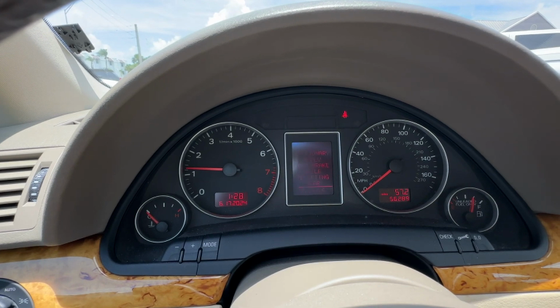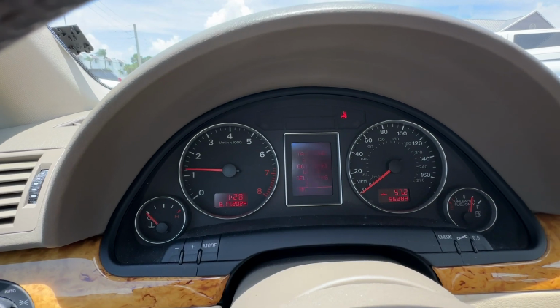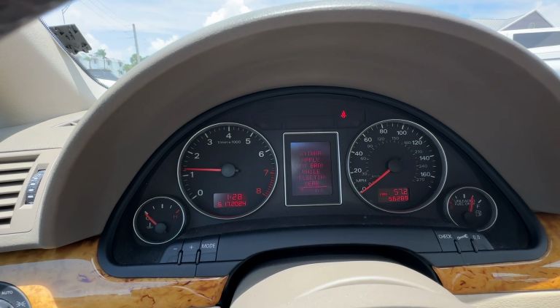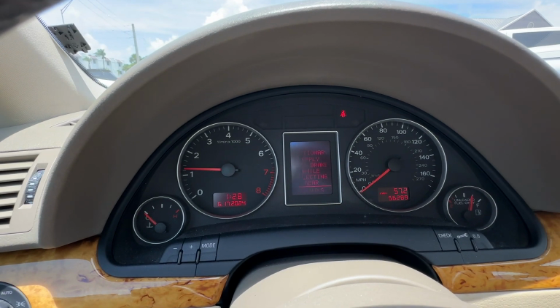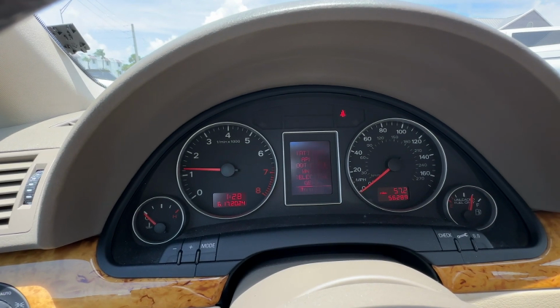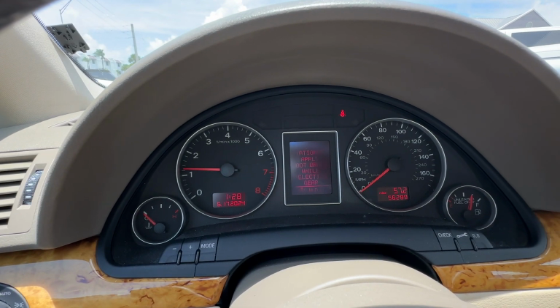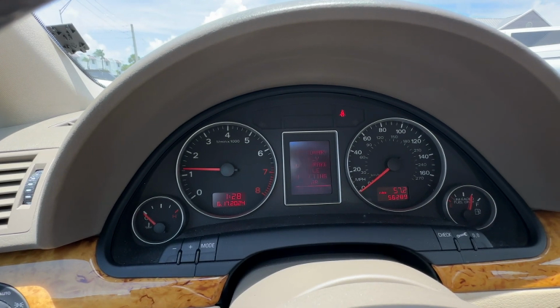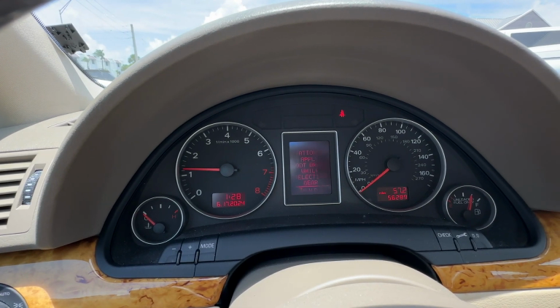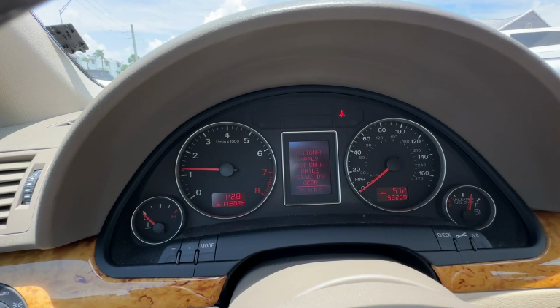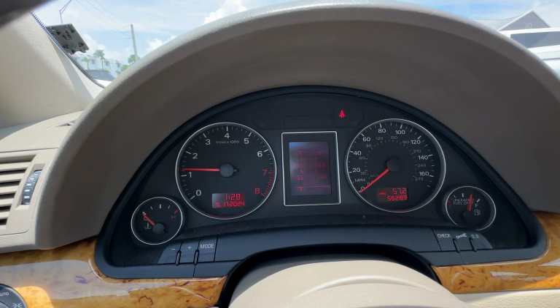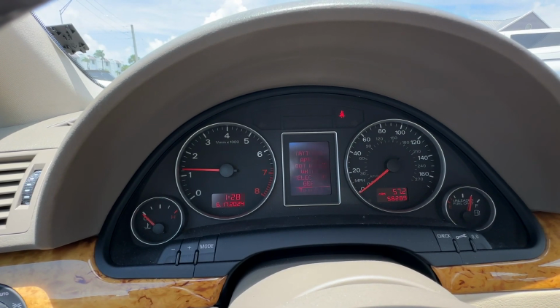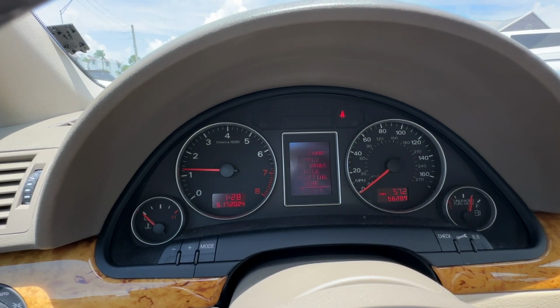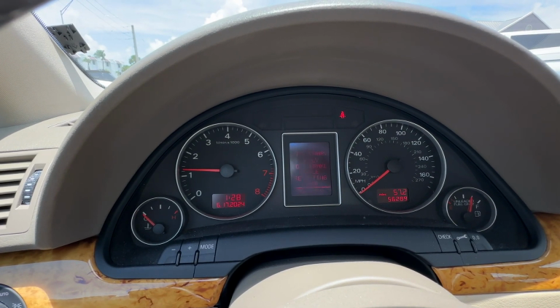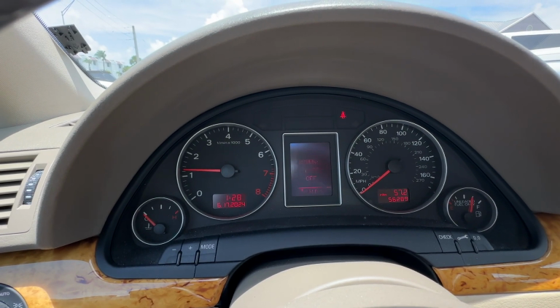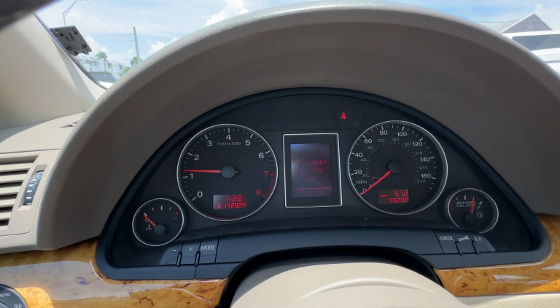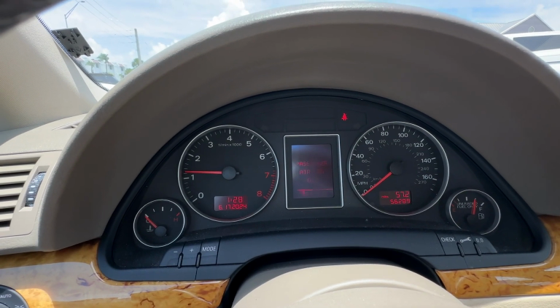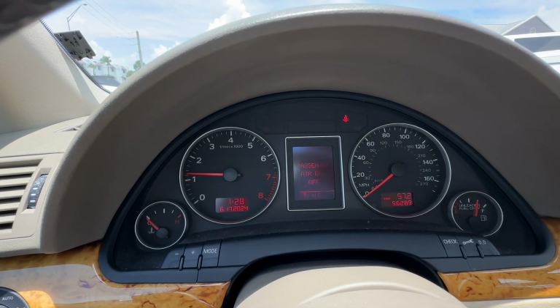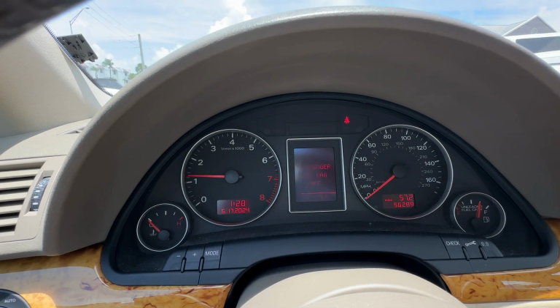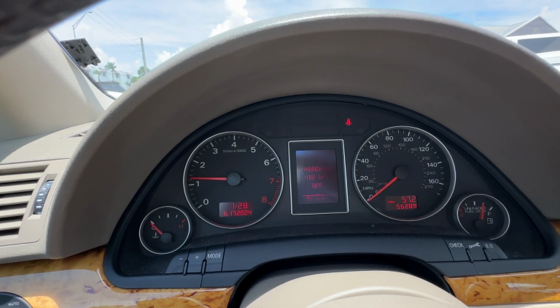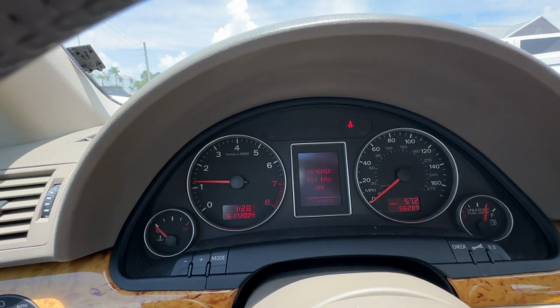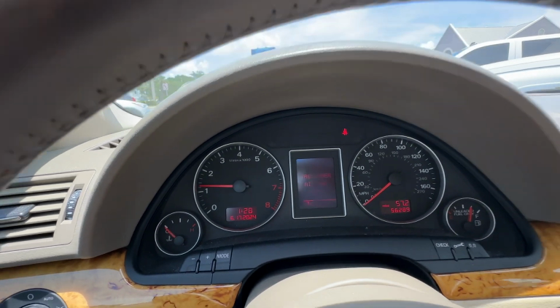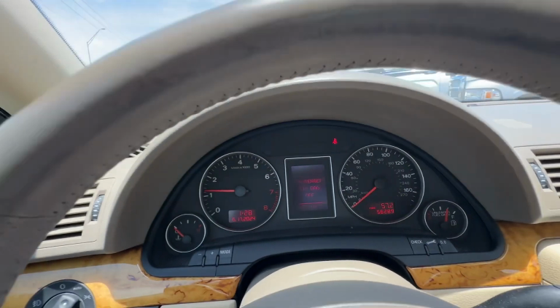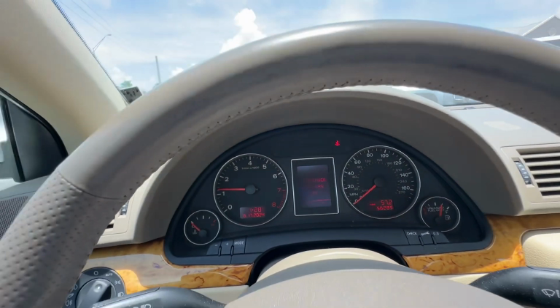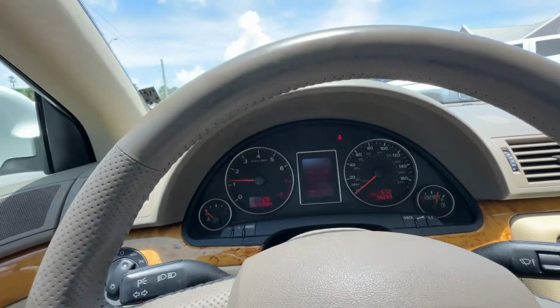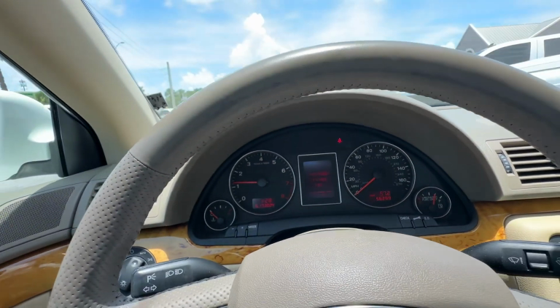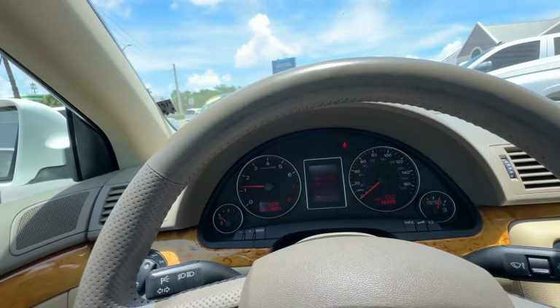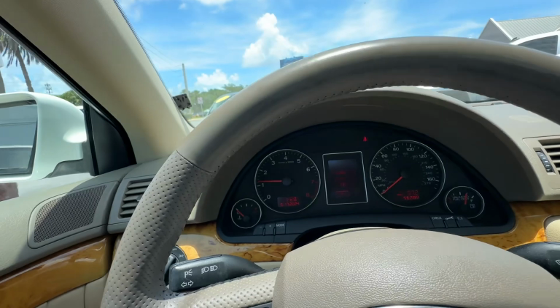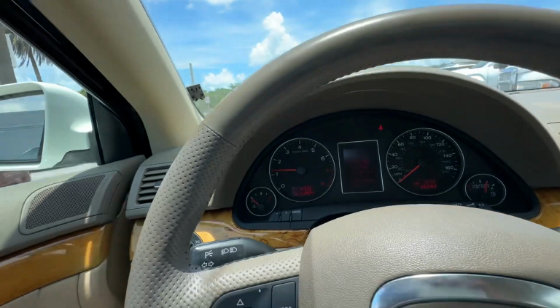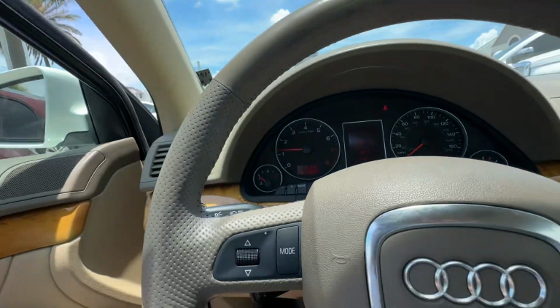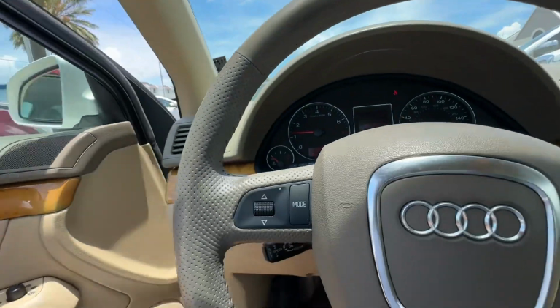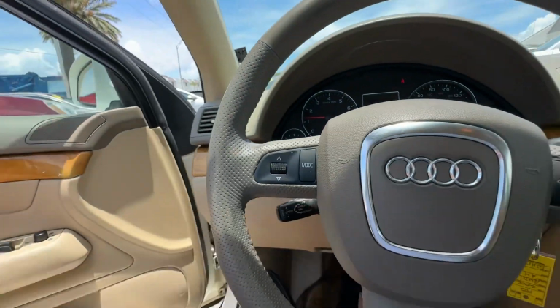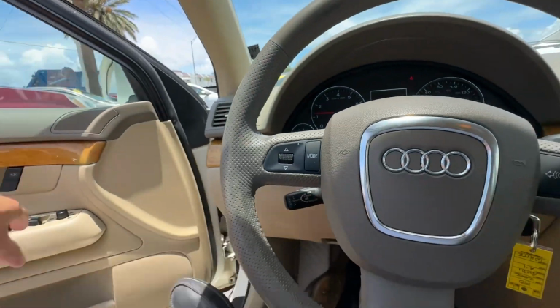Nice cold air conditioning. No lights on on the dash. Let's take a look underneath the hood.